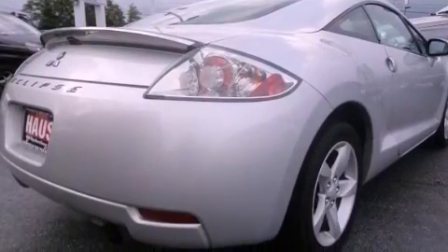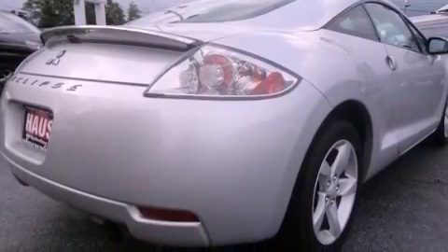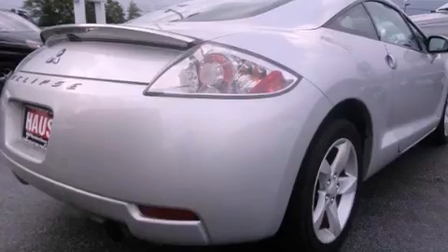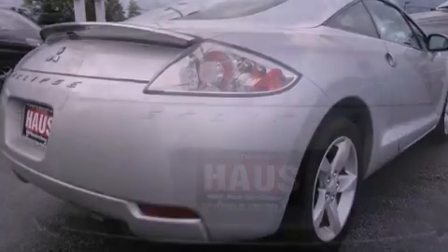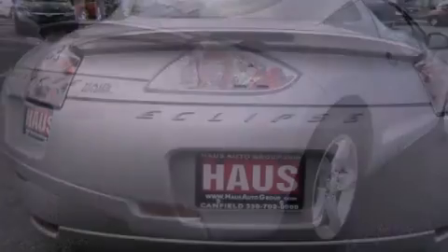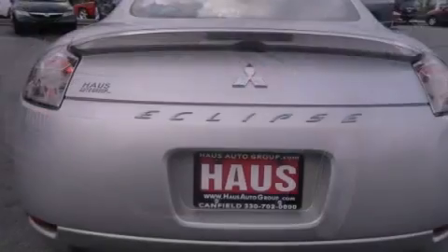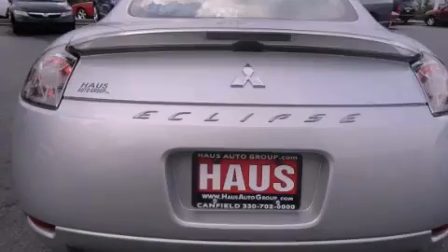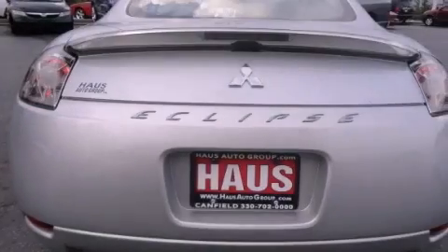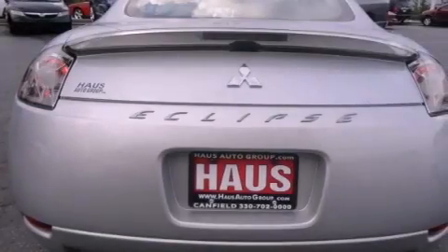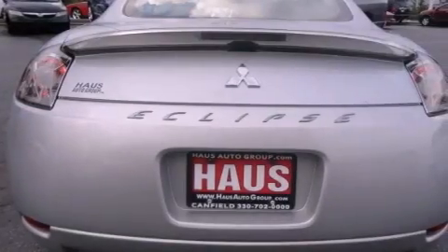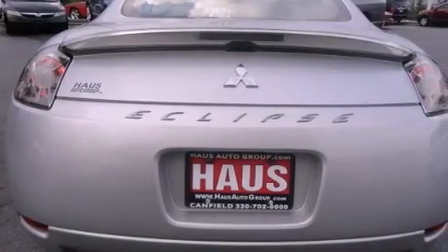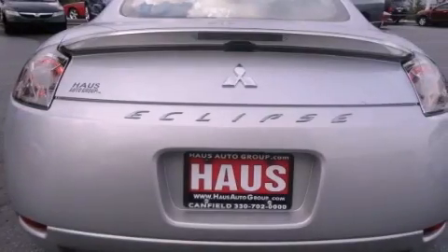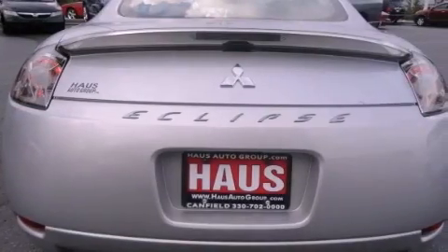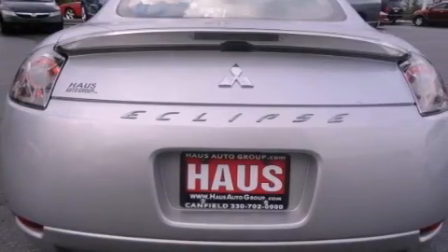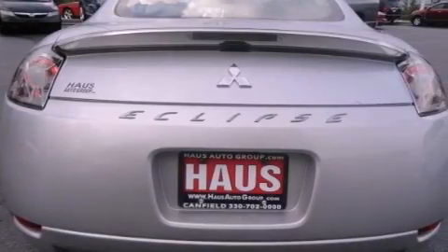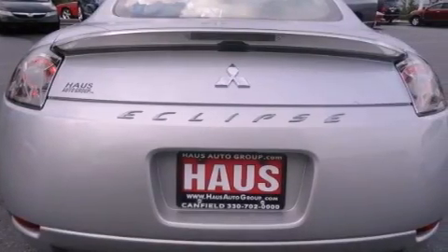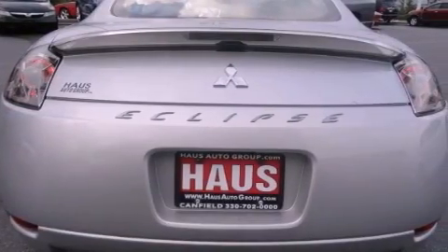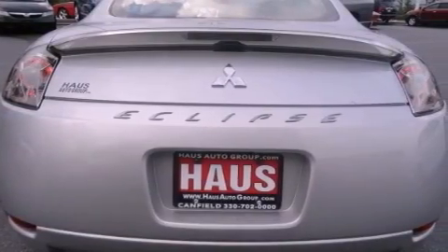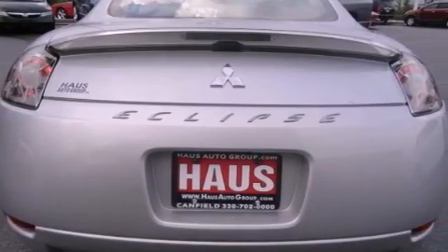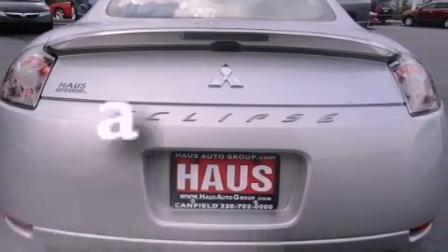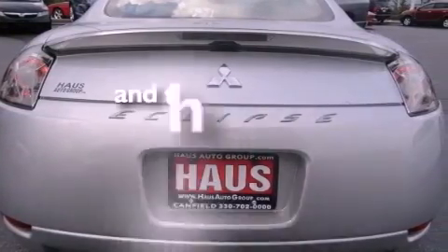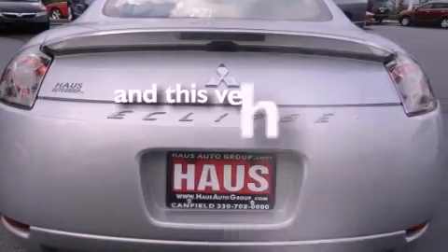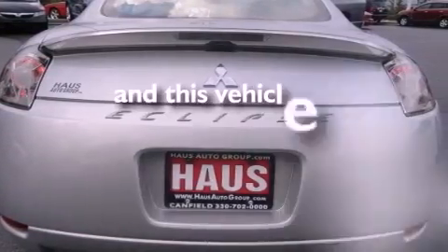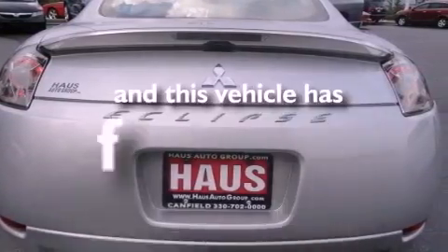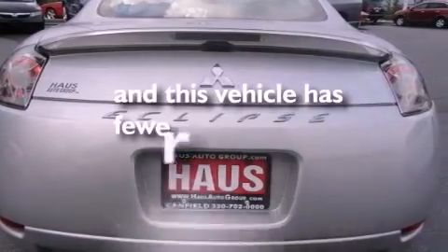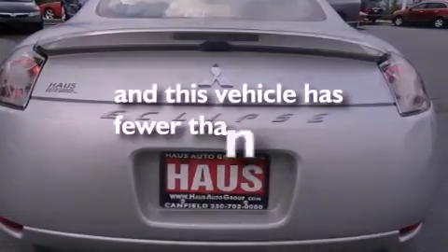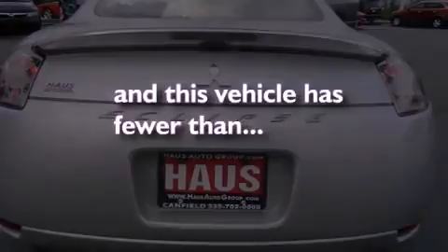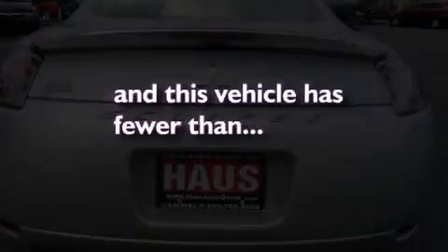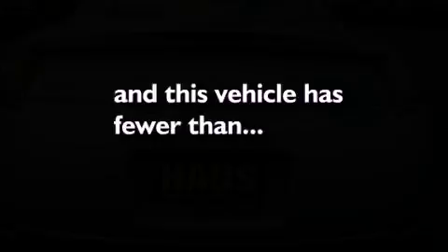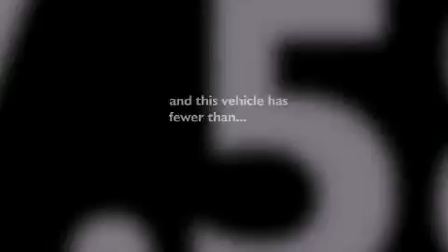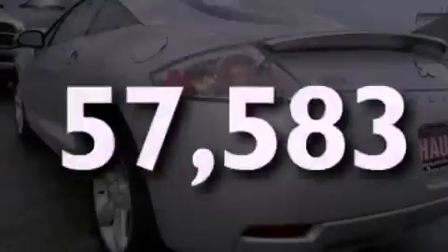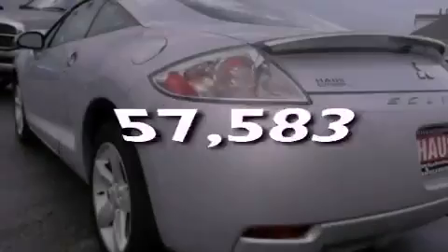Tinted glass, rear impact crumple zones, and air conditioning. This vehicle has fewer than 58,000 miles on the odometer.